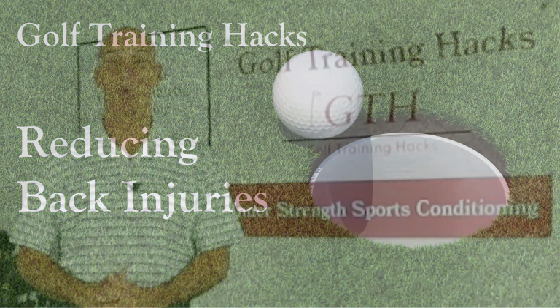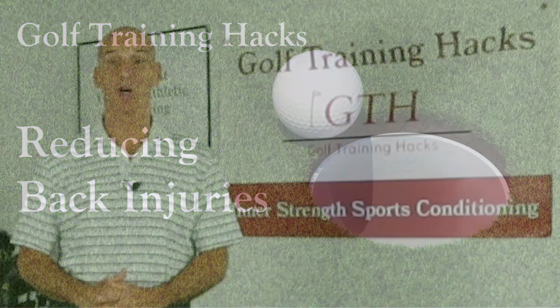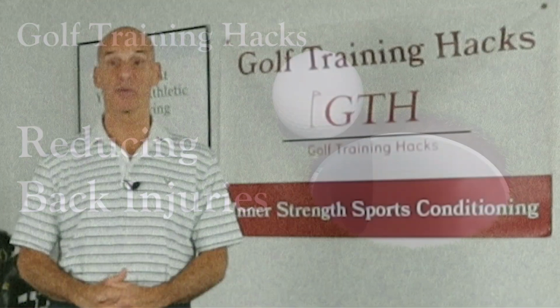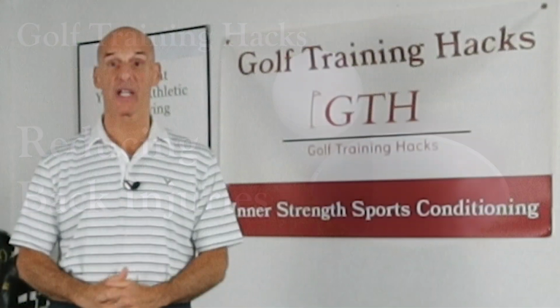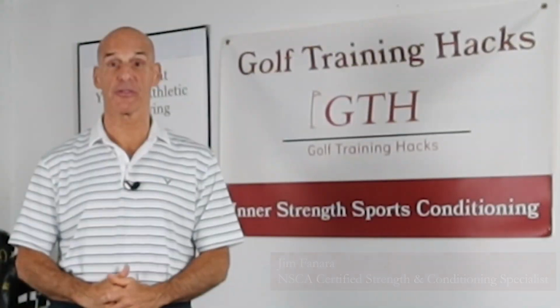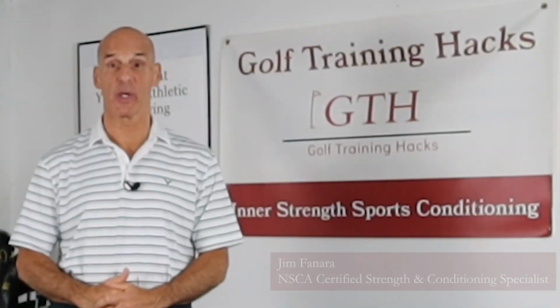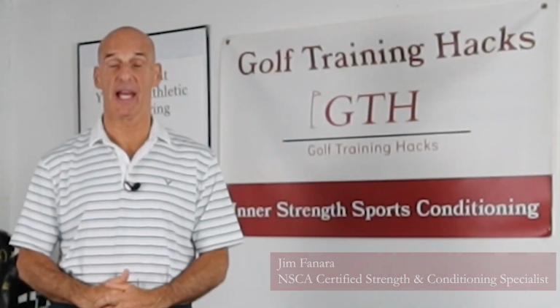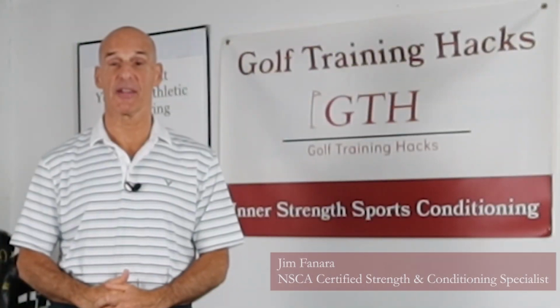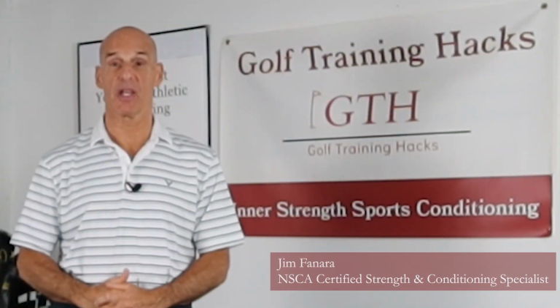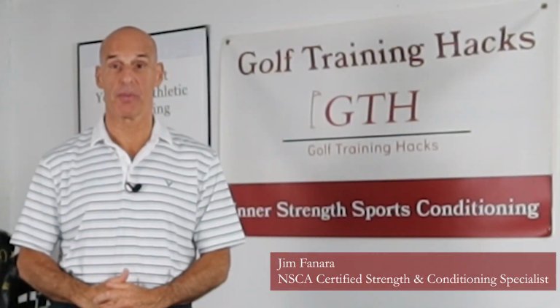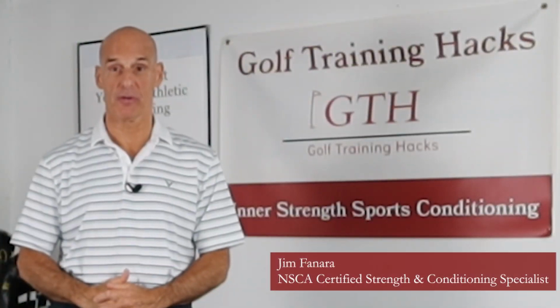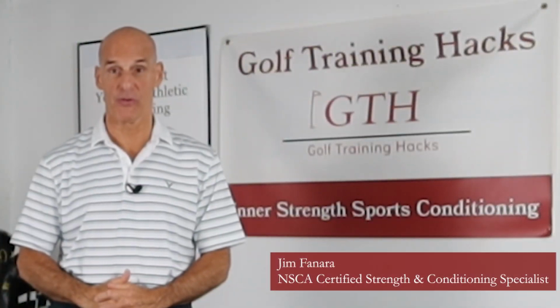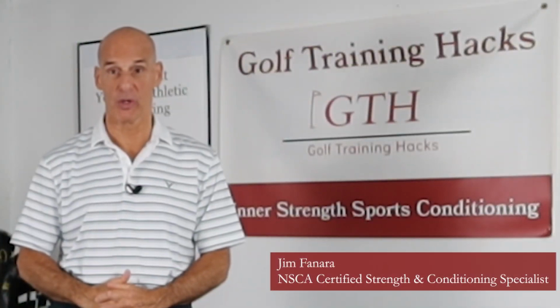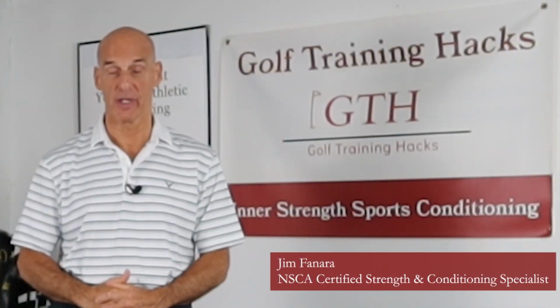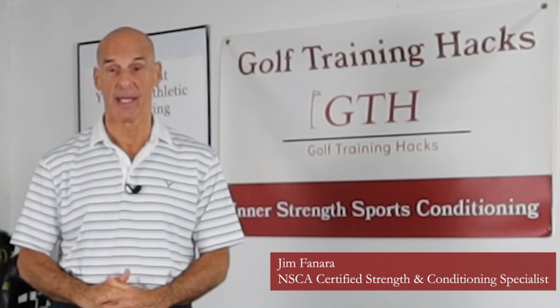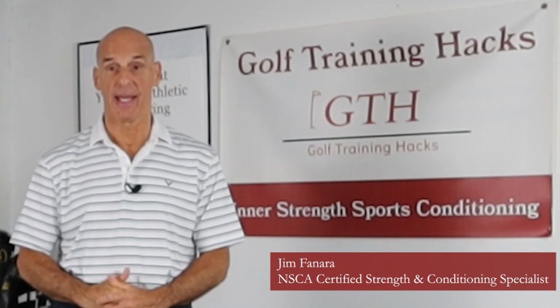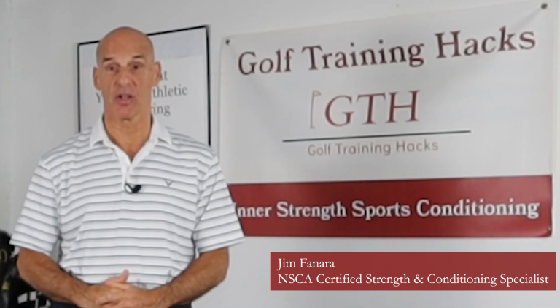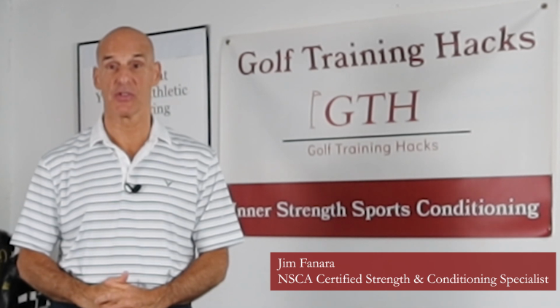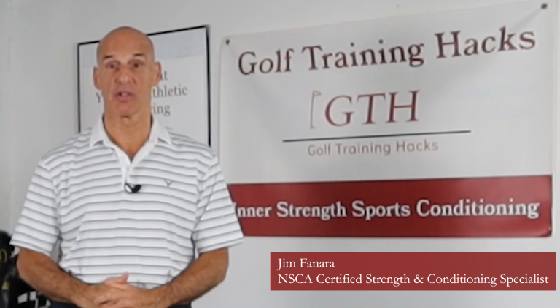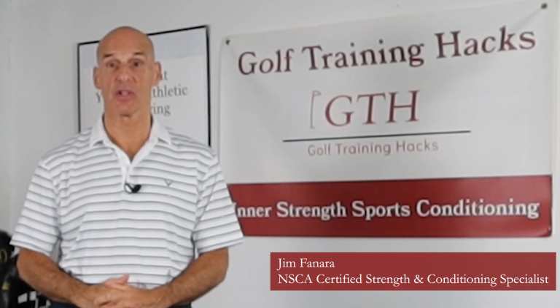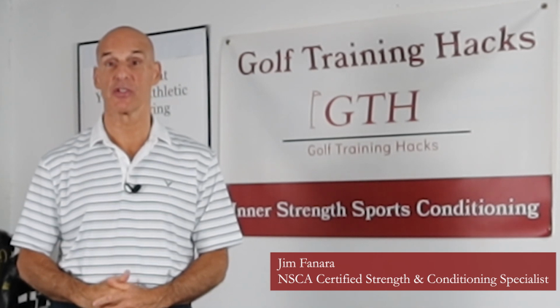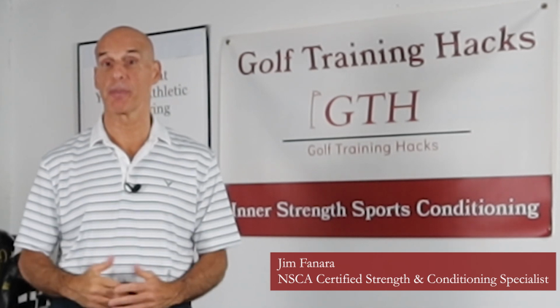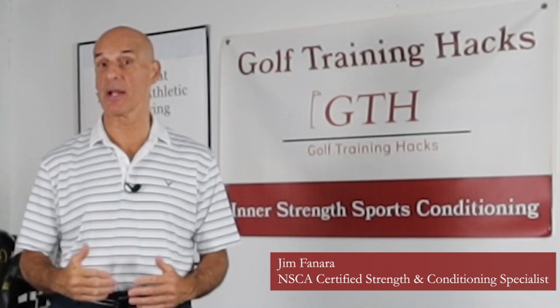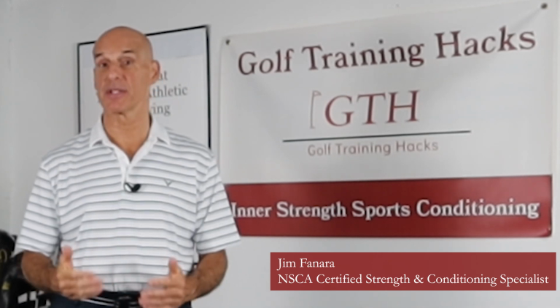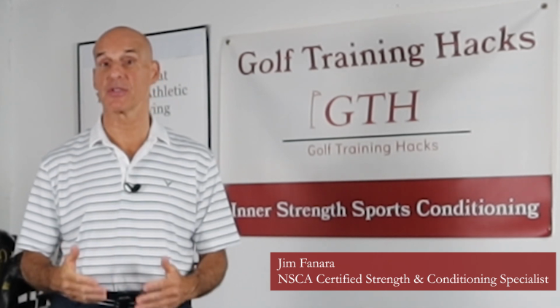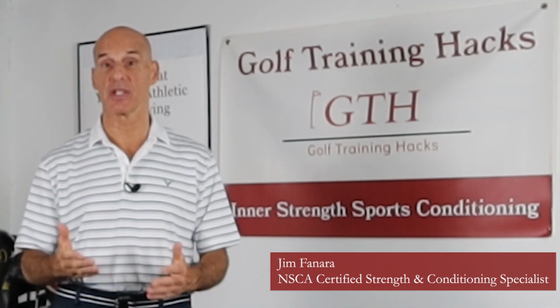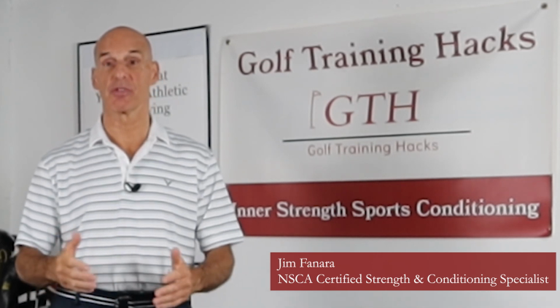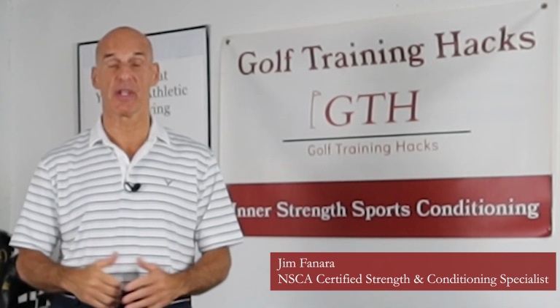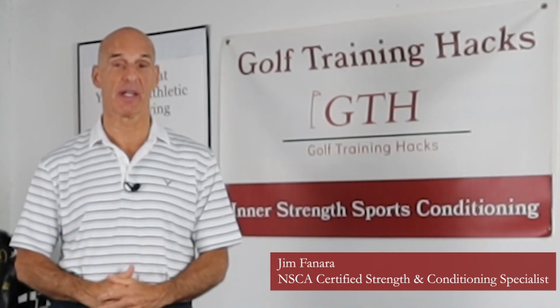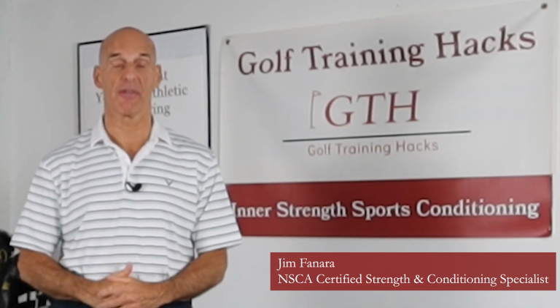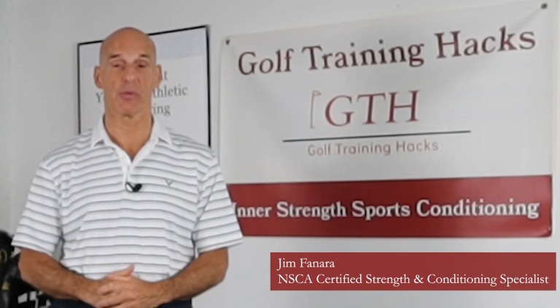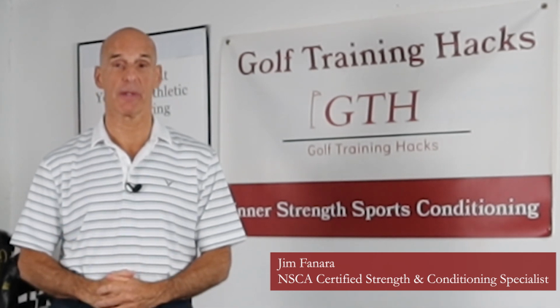Welcome to Golf Training Hacks and Part 4 in our series on spinal disc injuries and the golf swing.